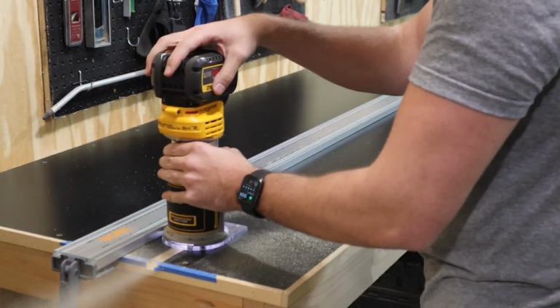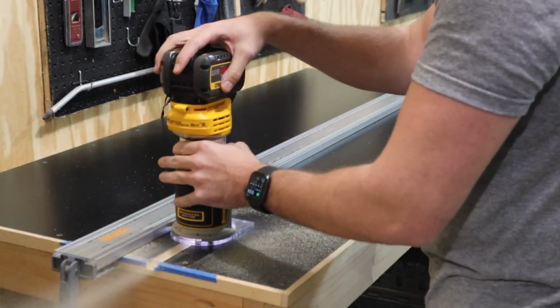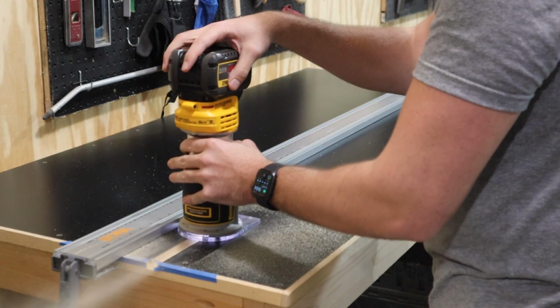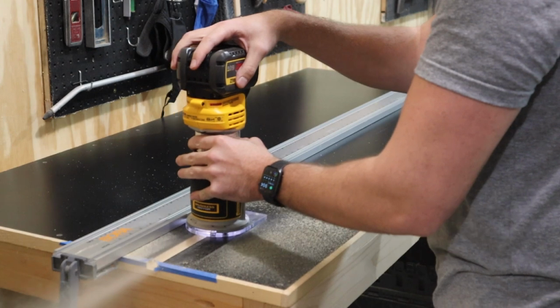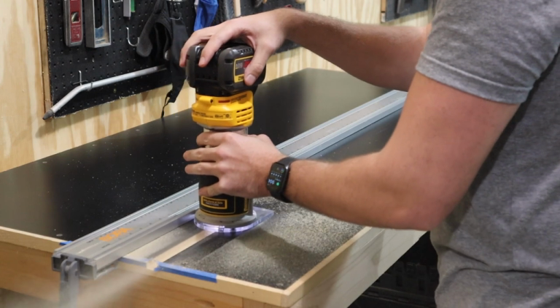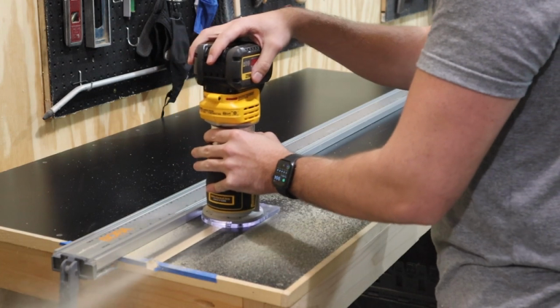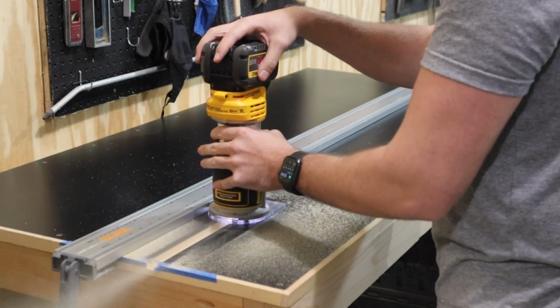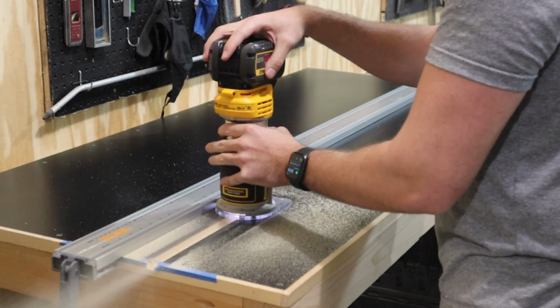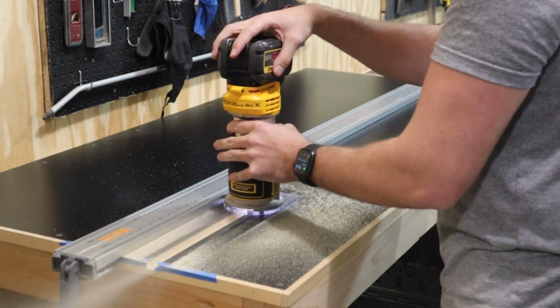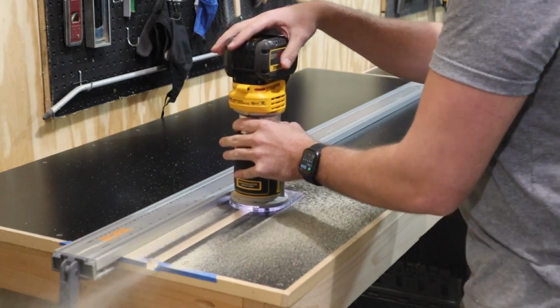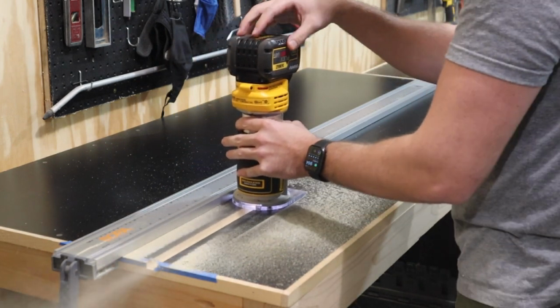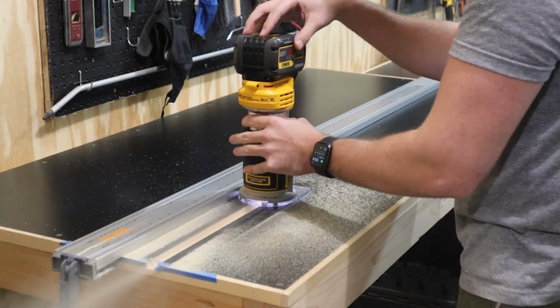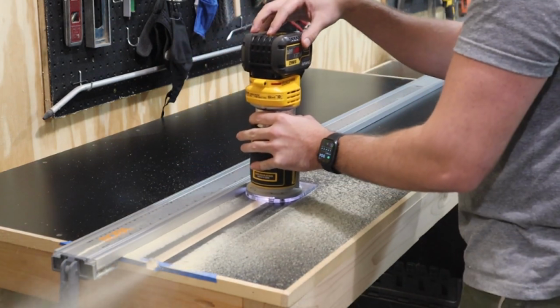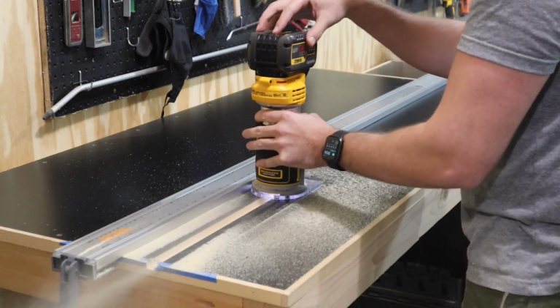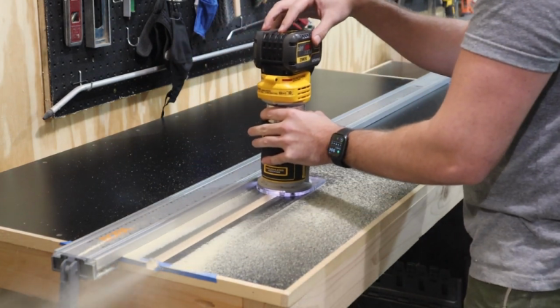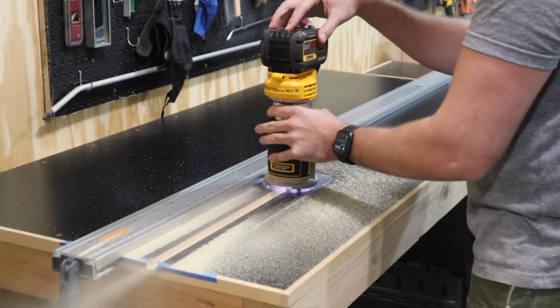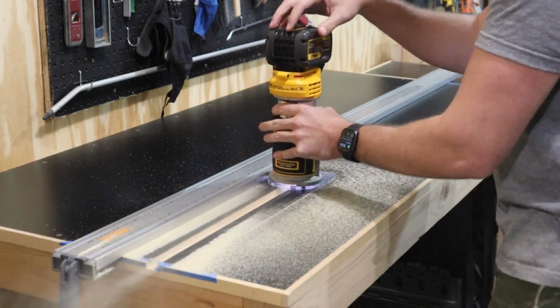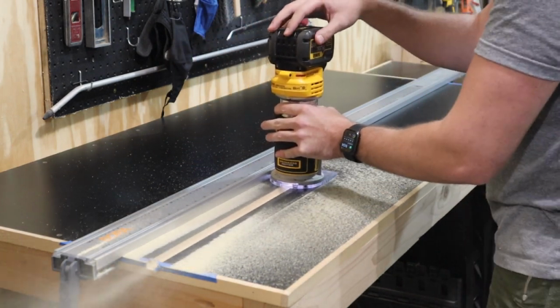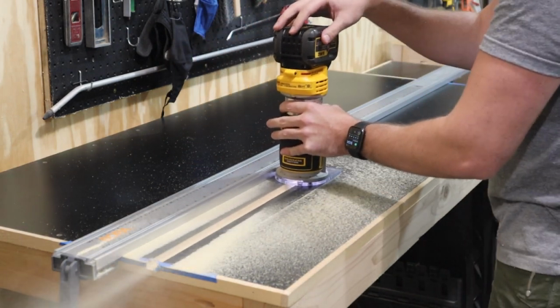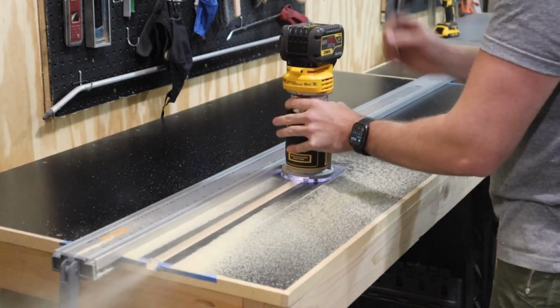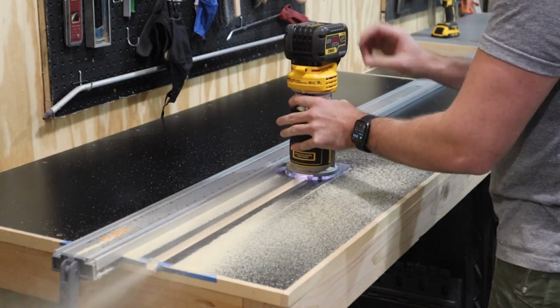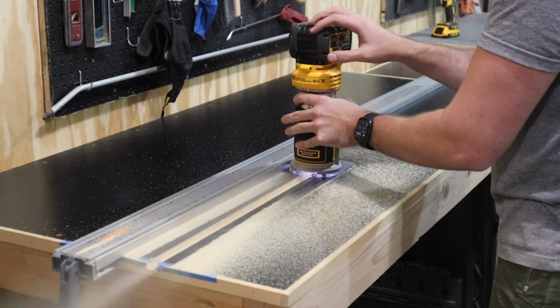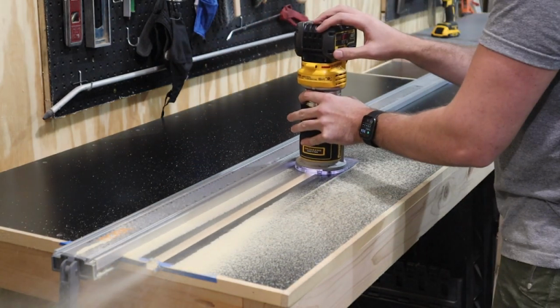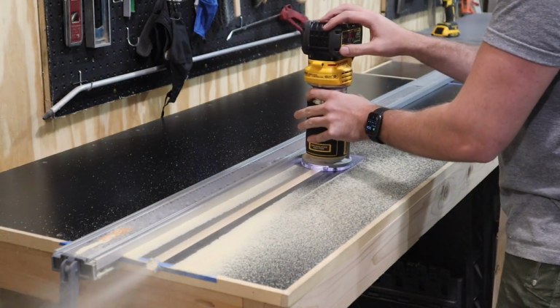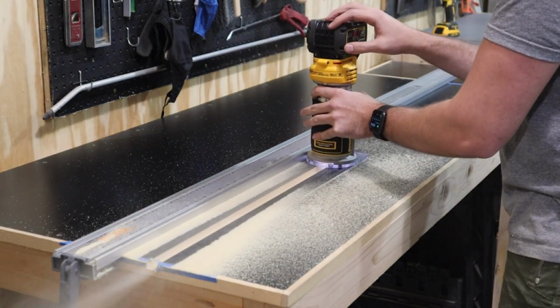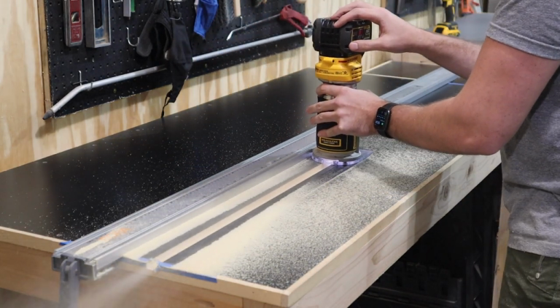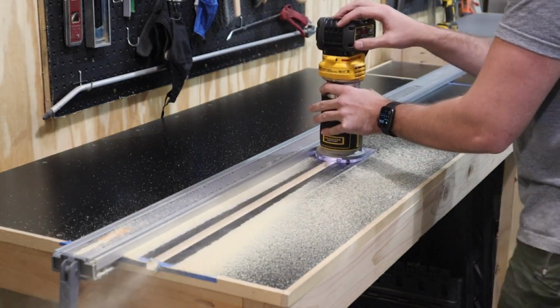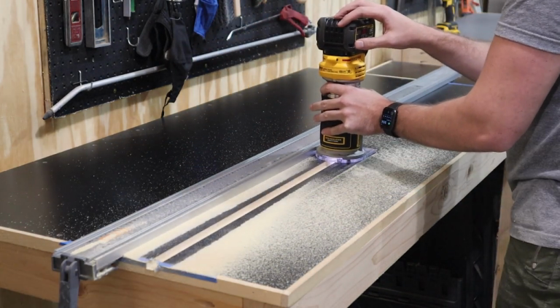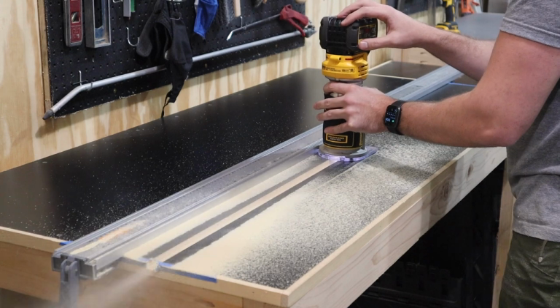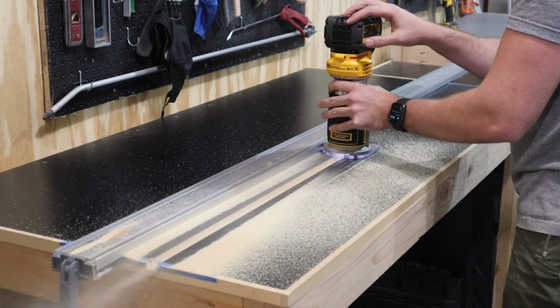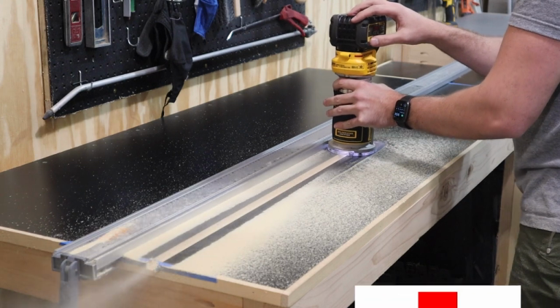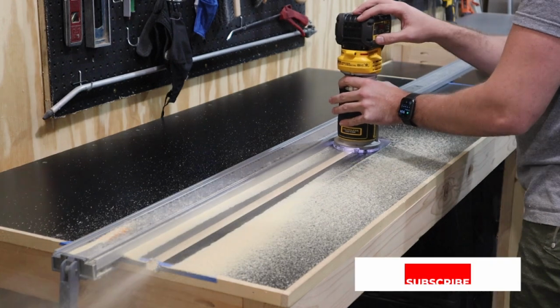I'm really impressed with the weight and power of this DeWalt compact router. It seems to cut just as easily as my corded Bosch router.